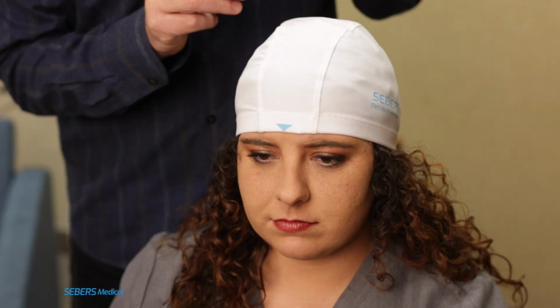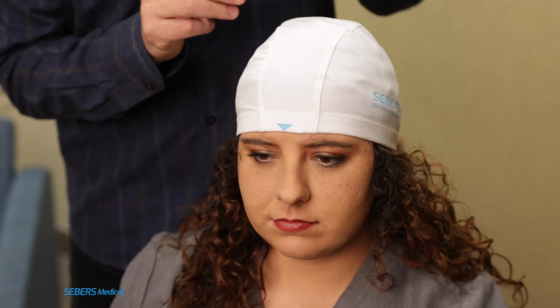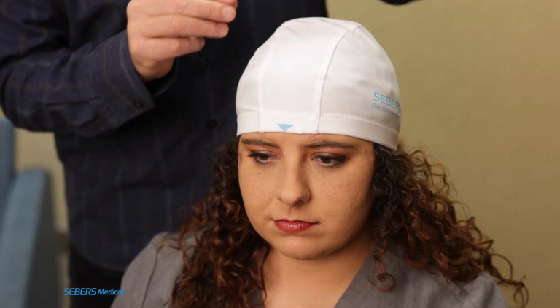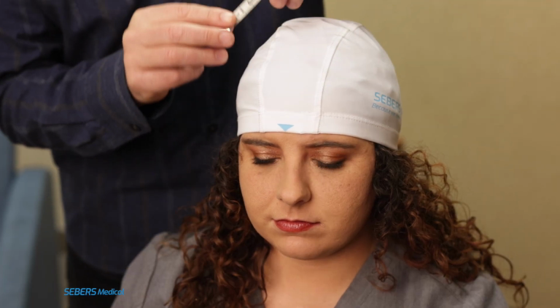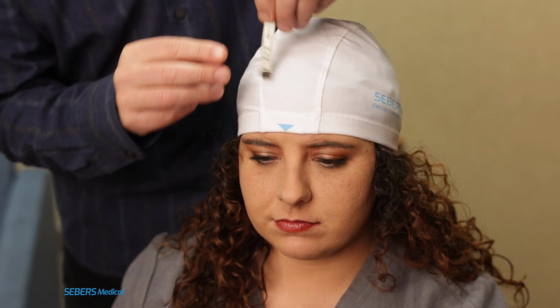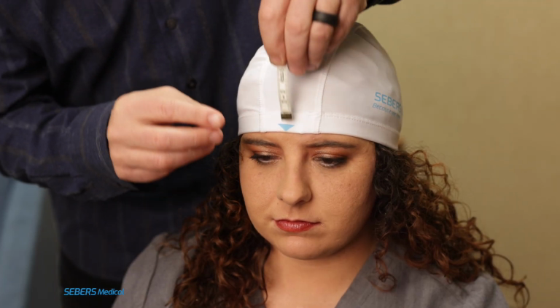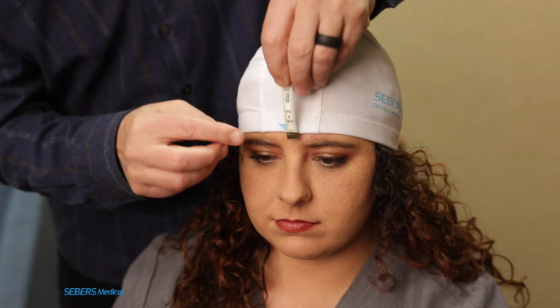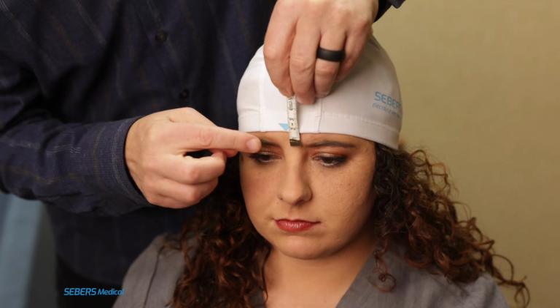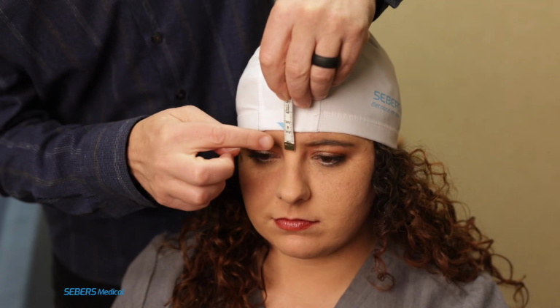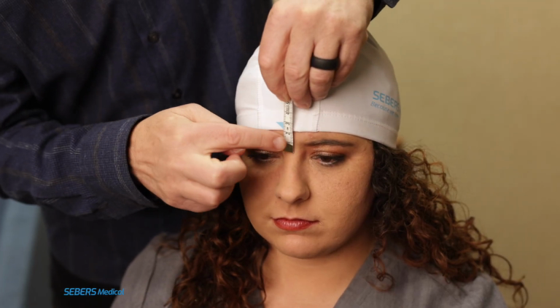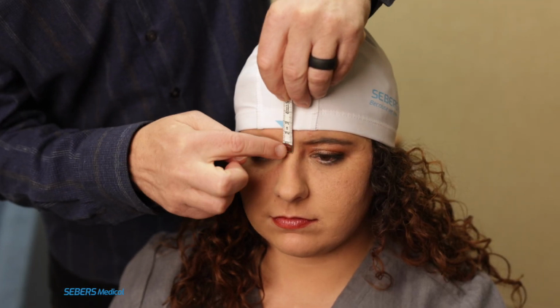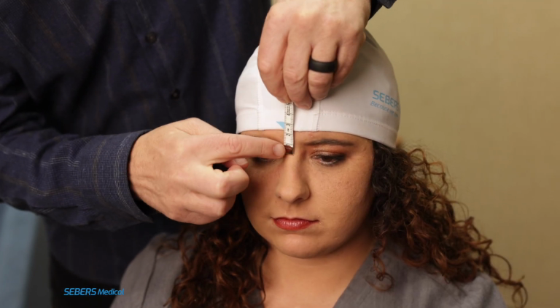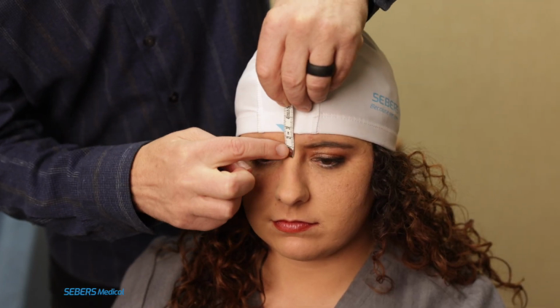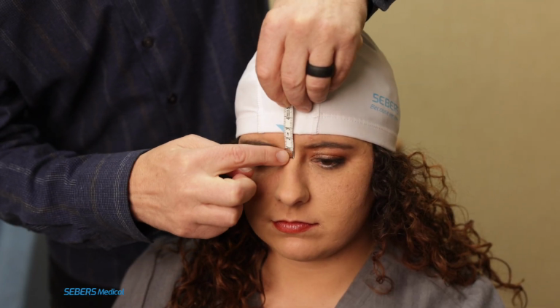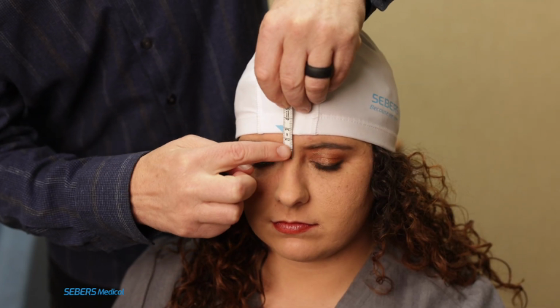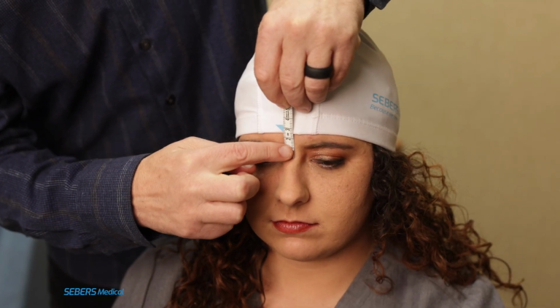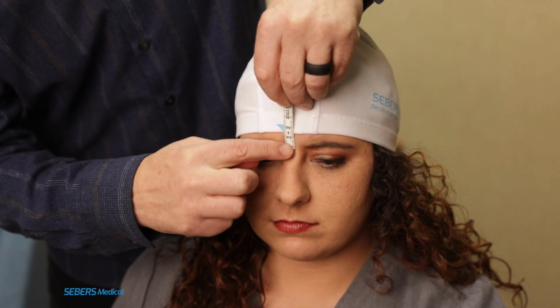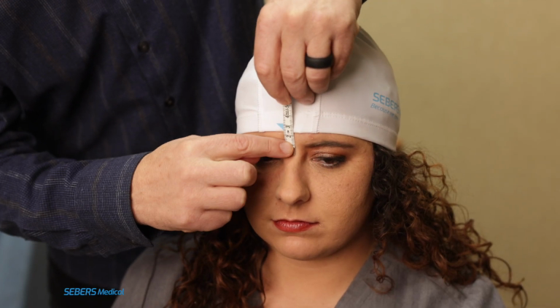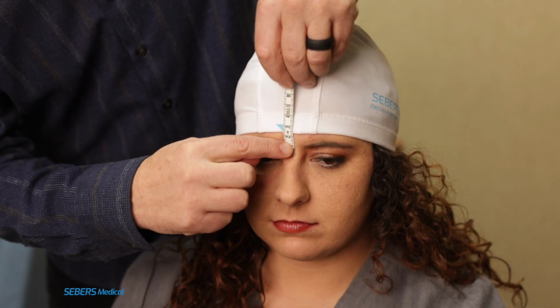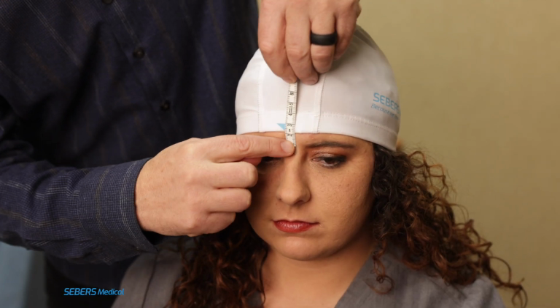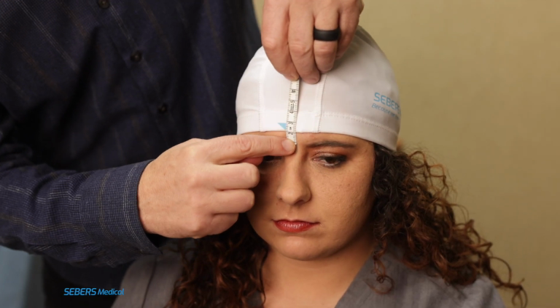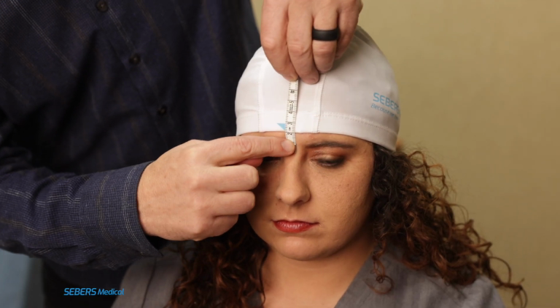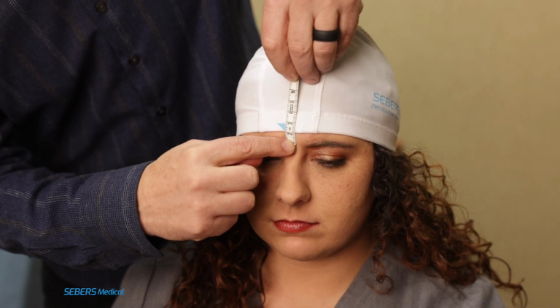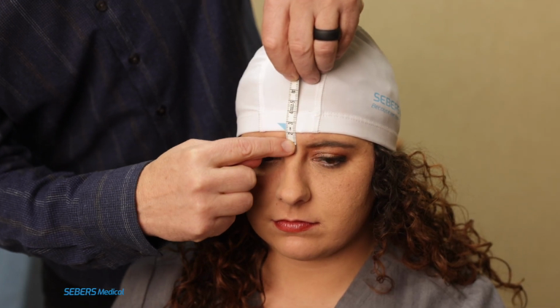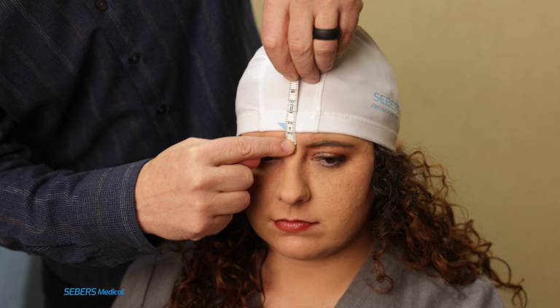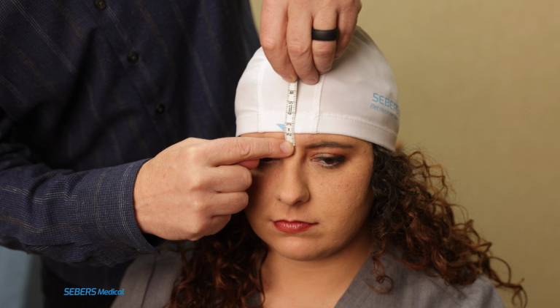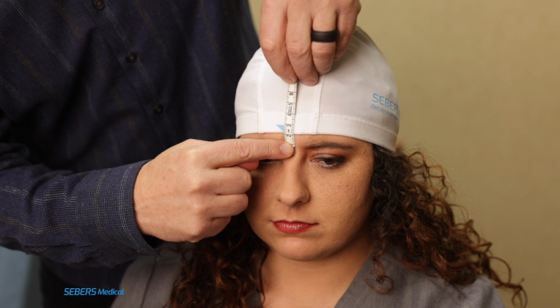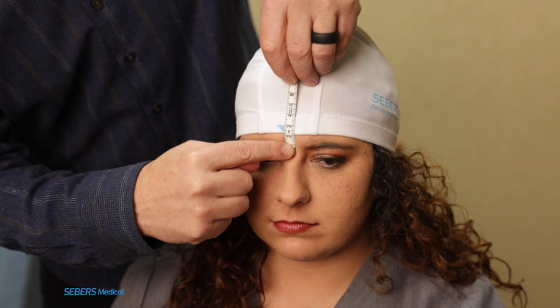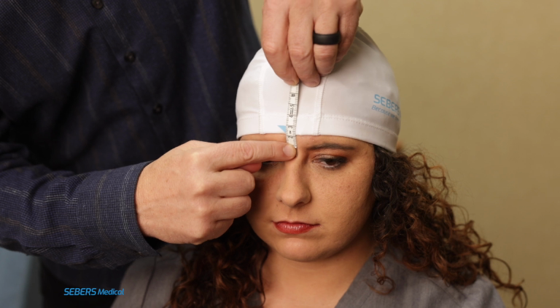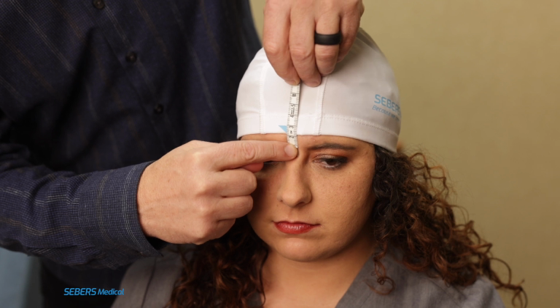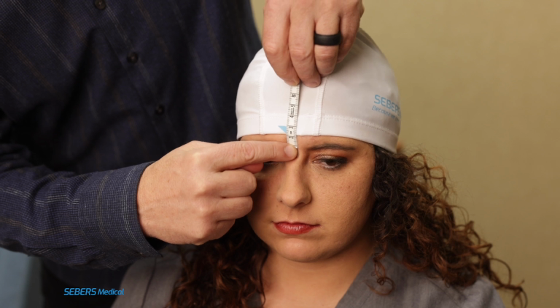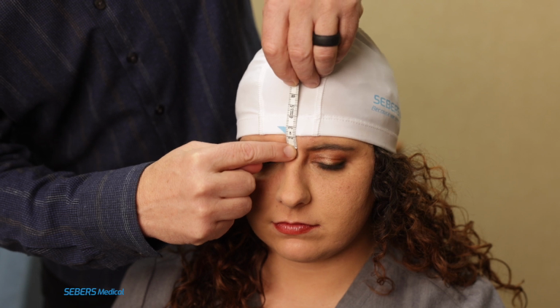Measure 2 cm from the nasion to the bottom of the cap to secure the correct forward and back placement.